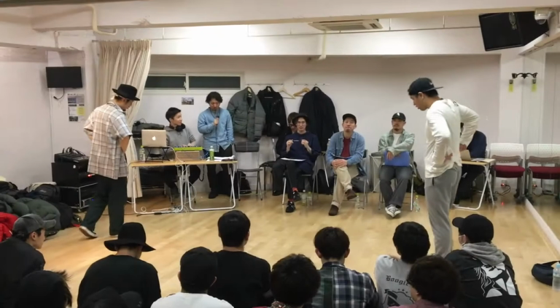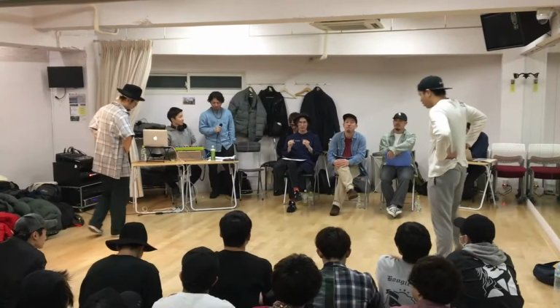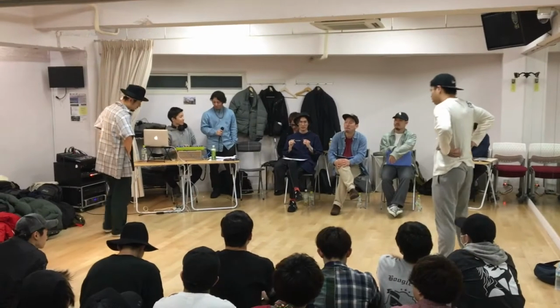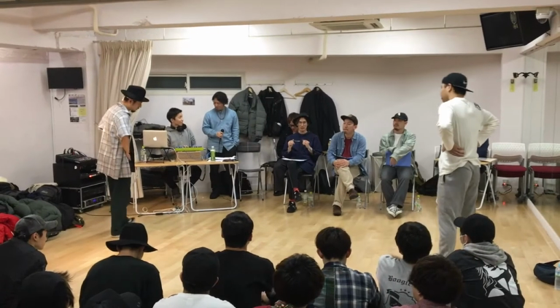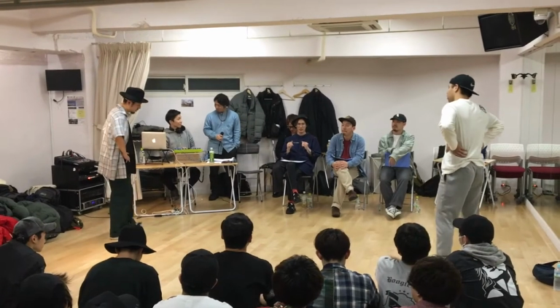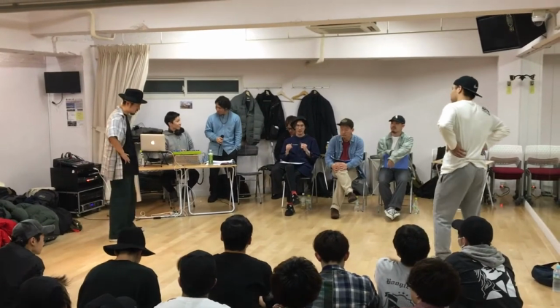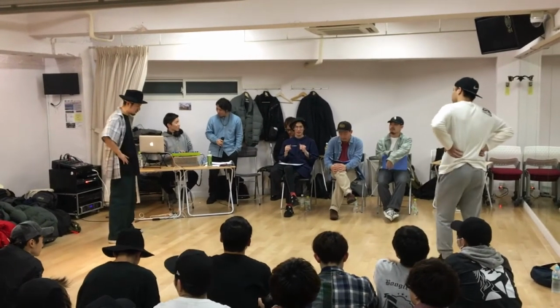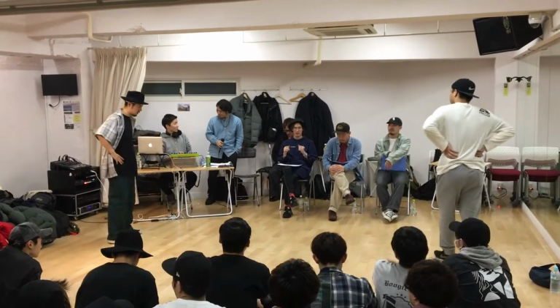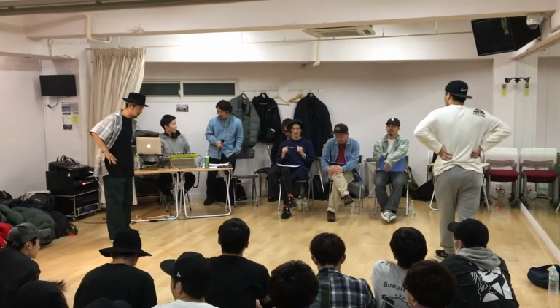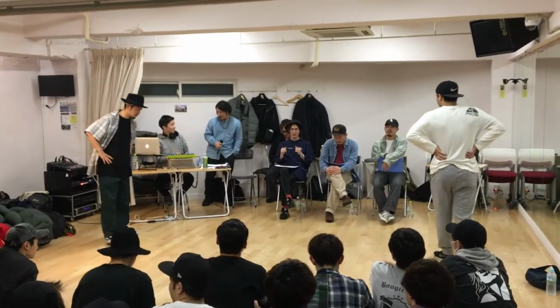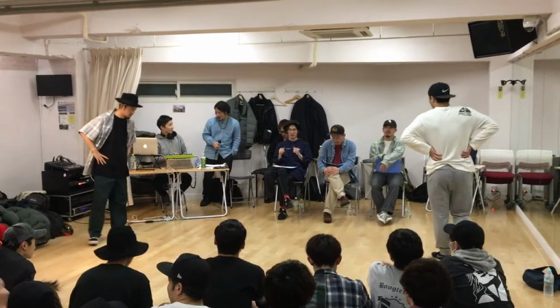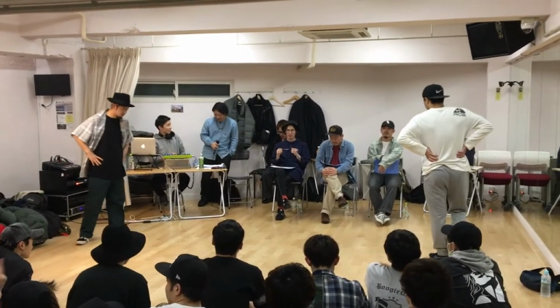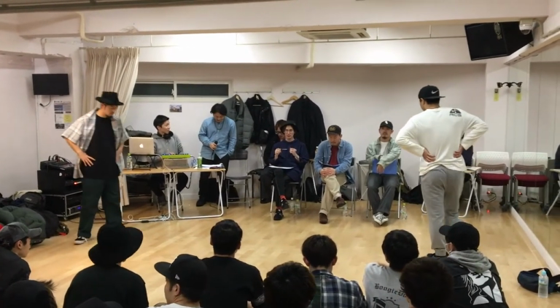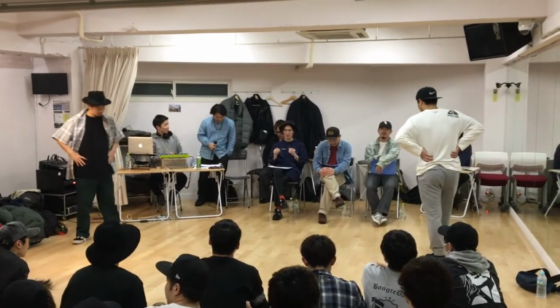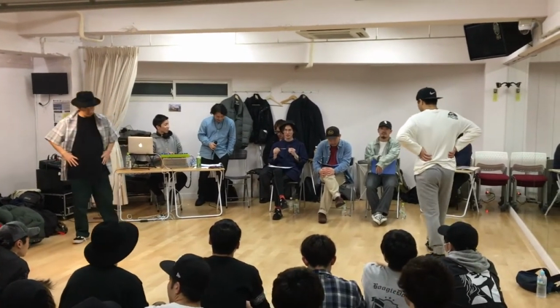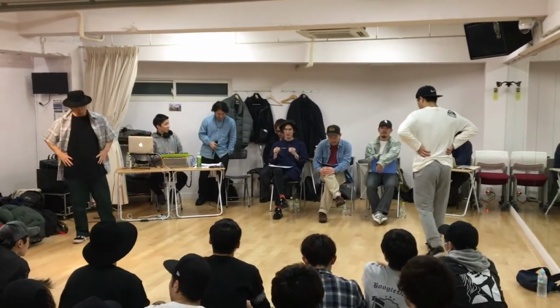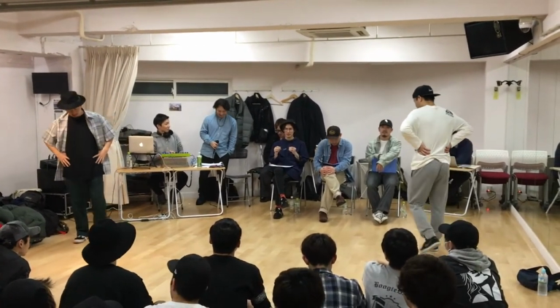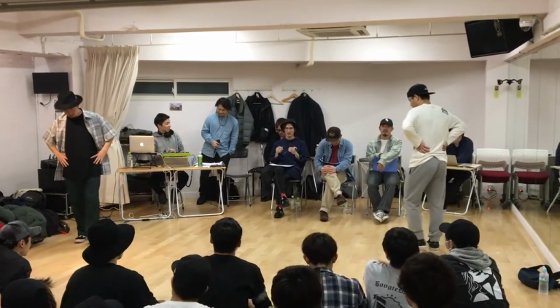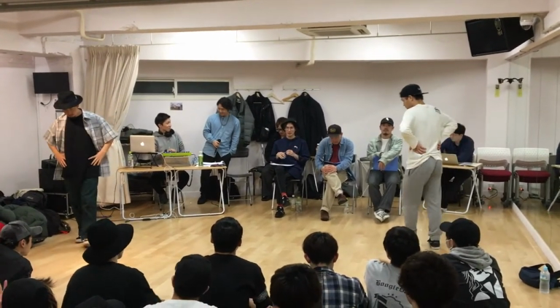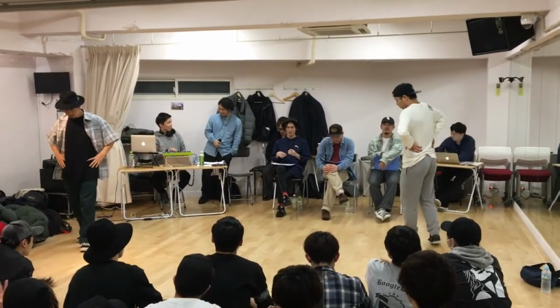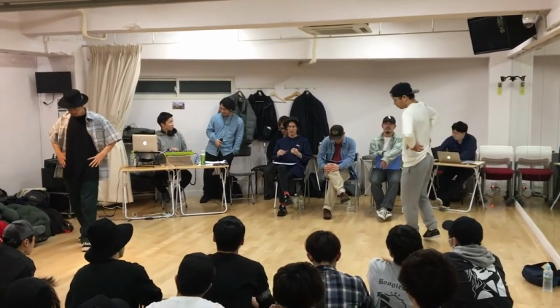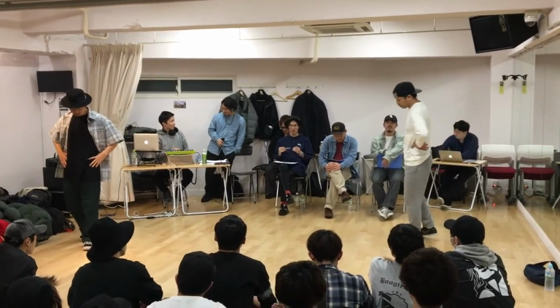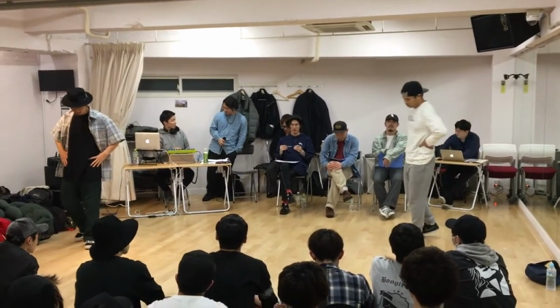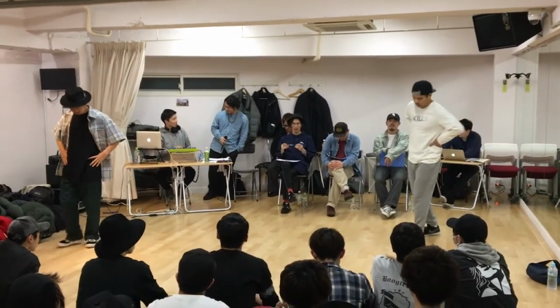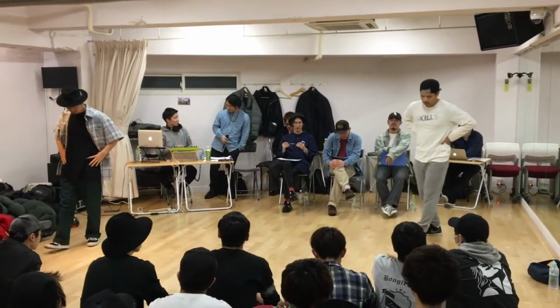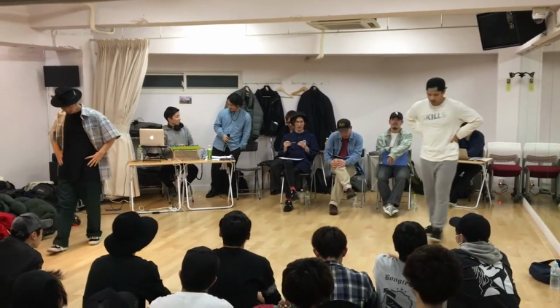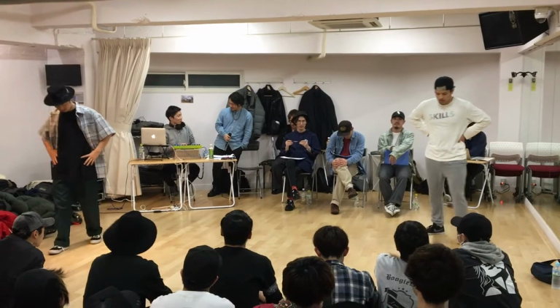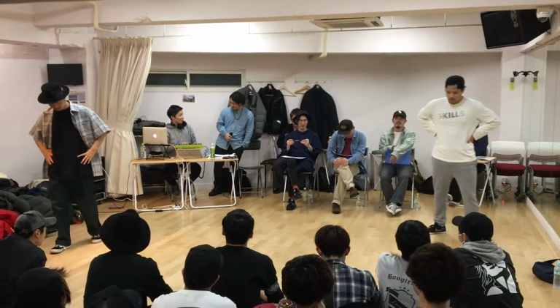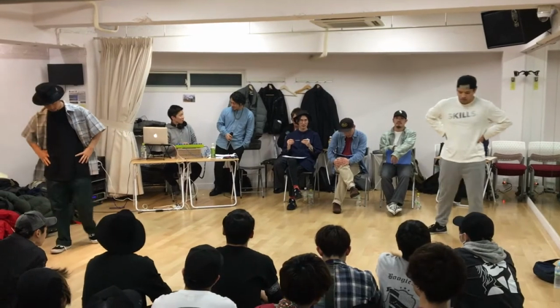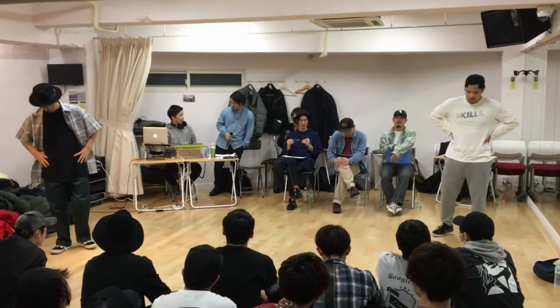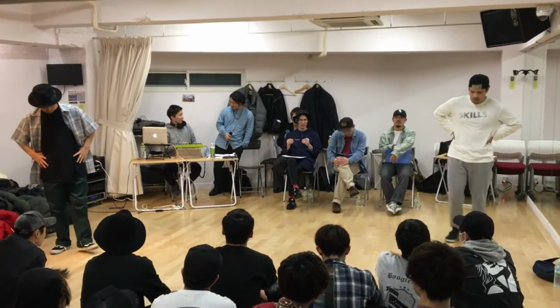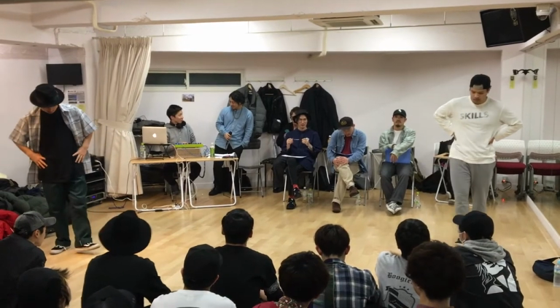Okay guys, here we go. What we're about to do right now is a simple popping and locking routine.